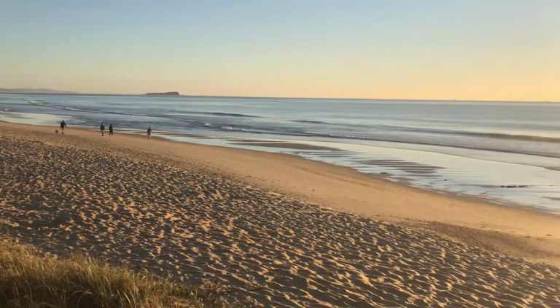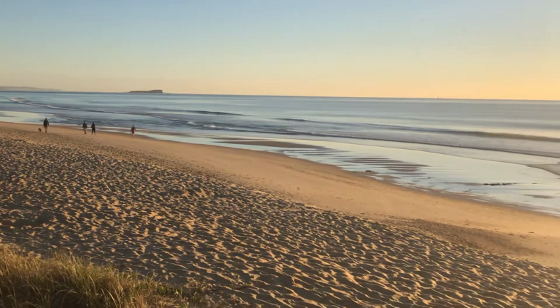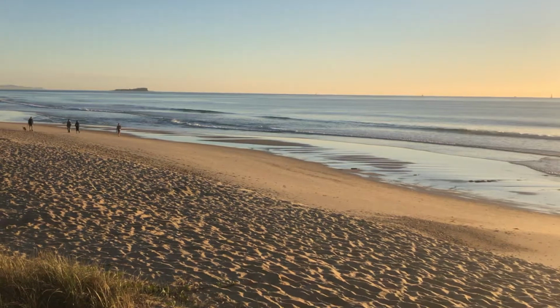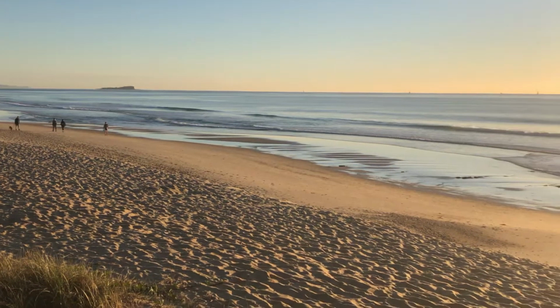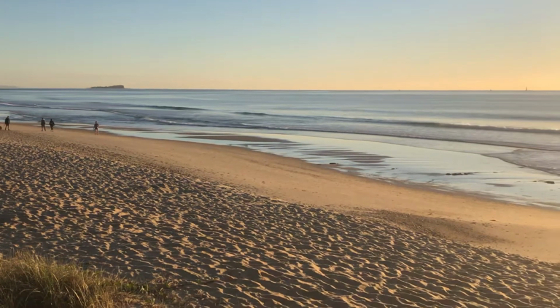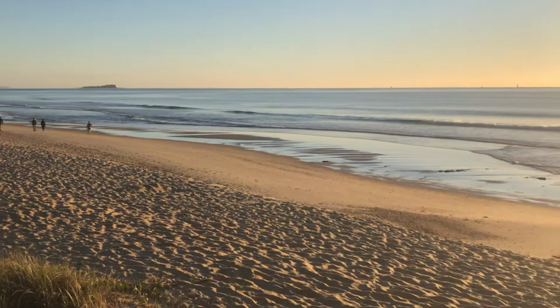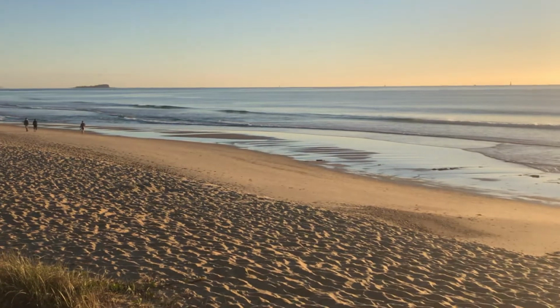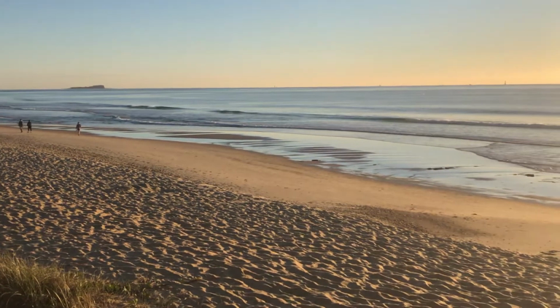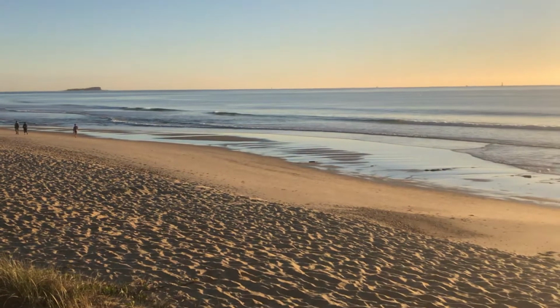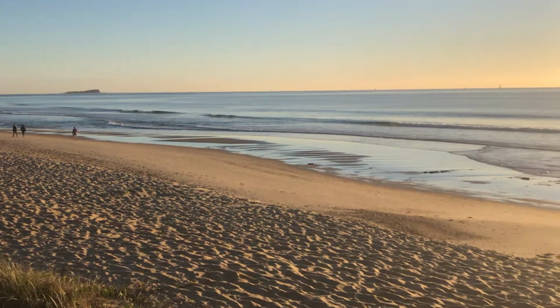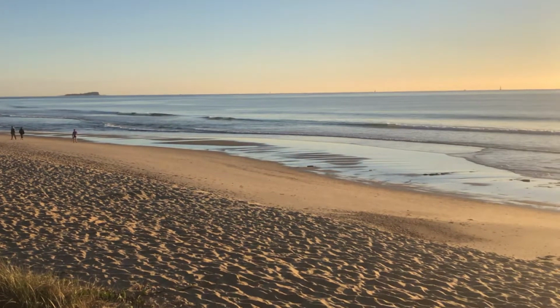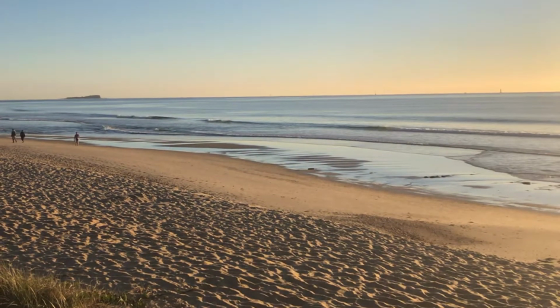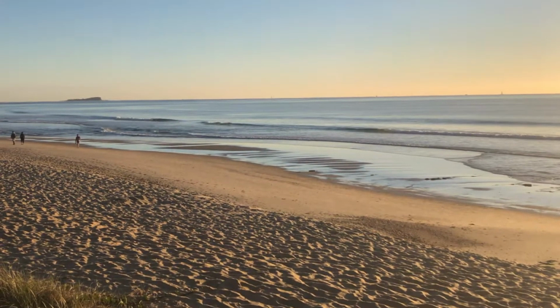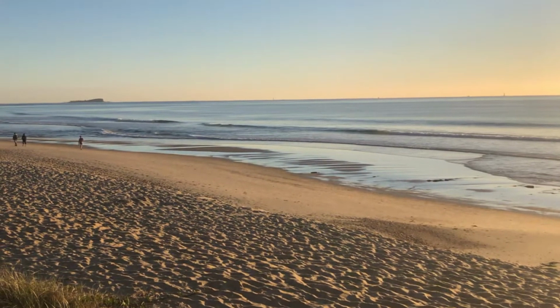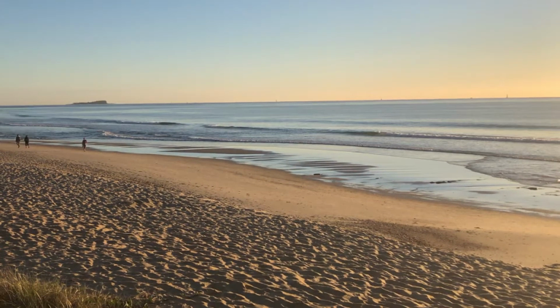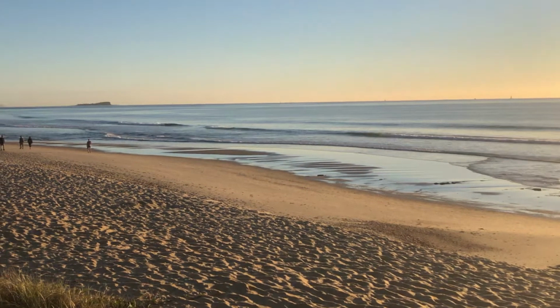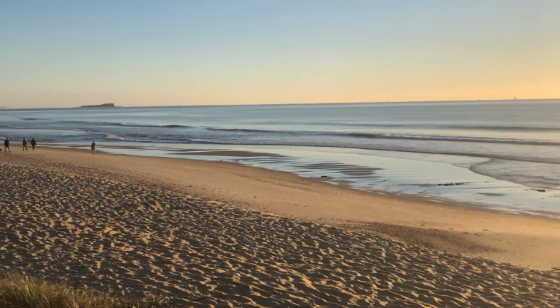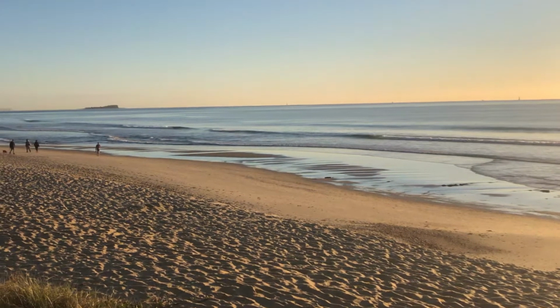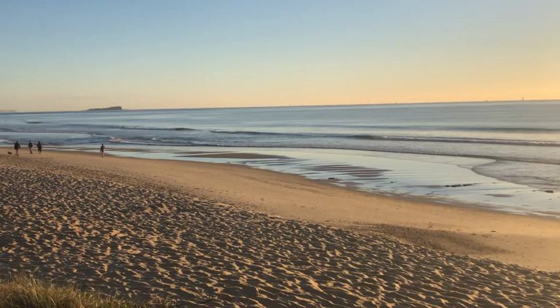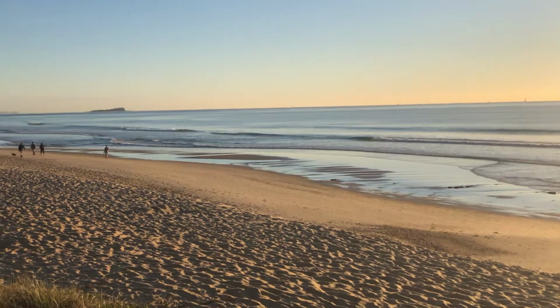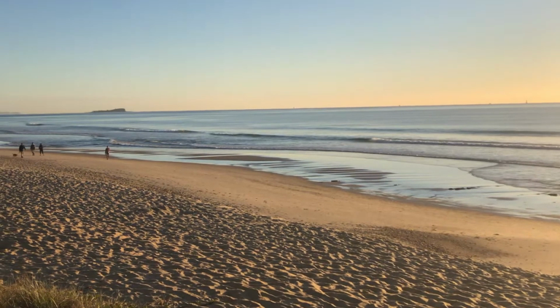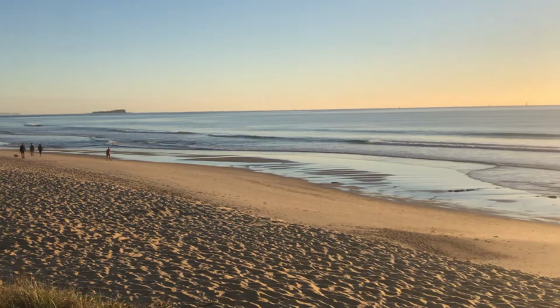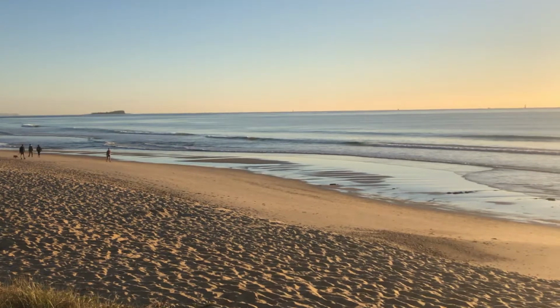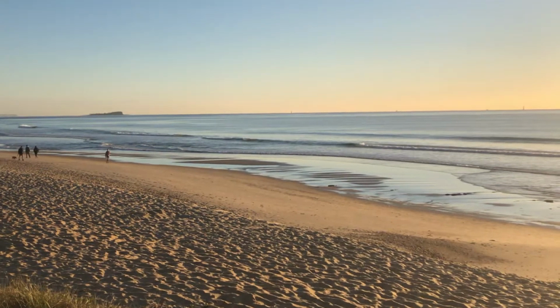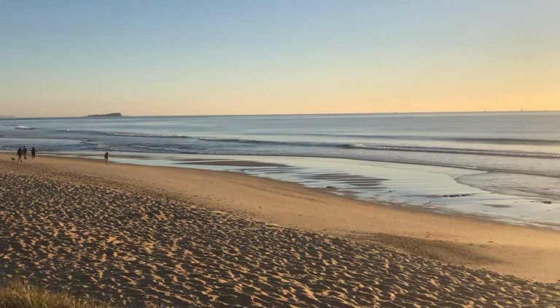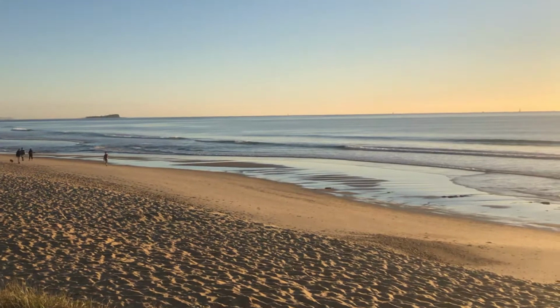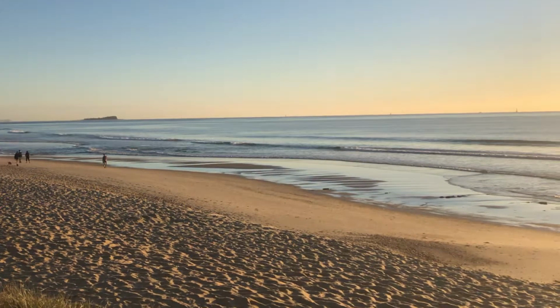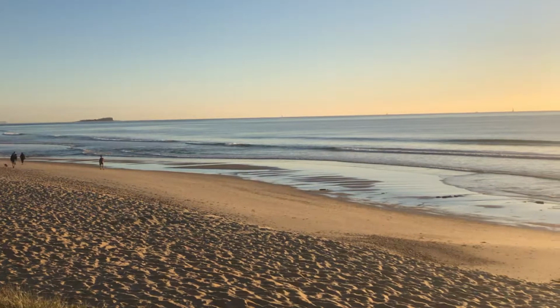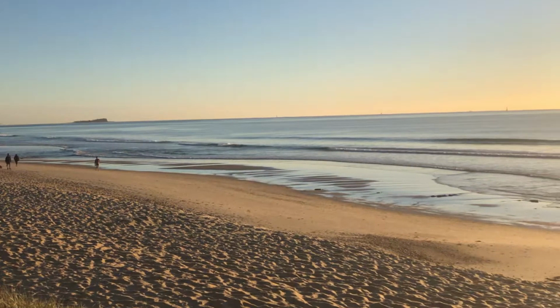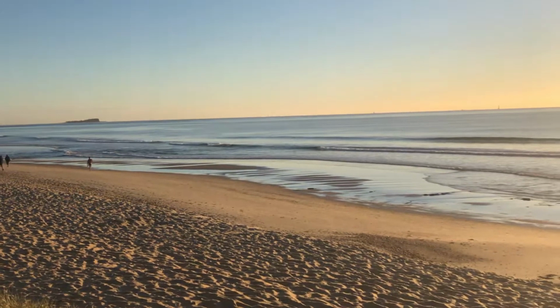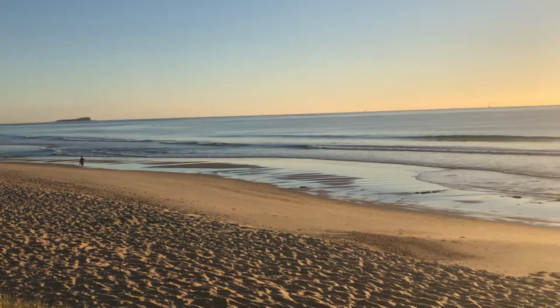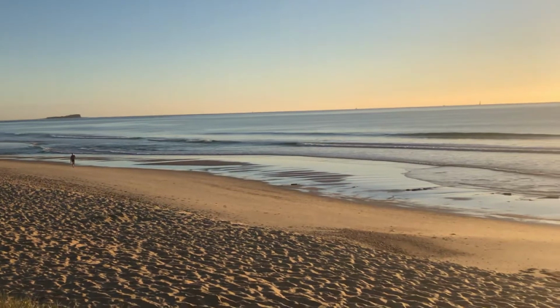Good morning surfers and beachgoers. Sphinxie updating you with the latest in surf and beach conditions.